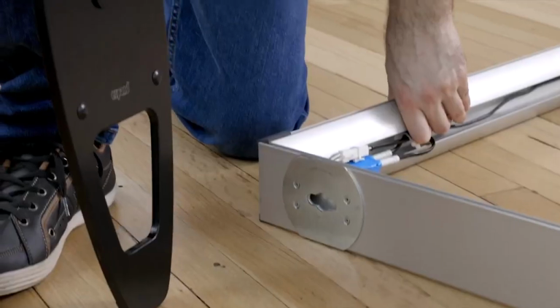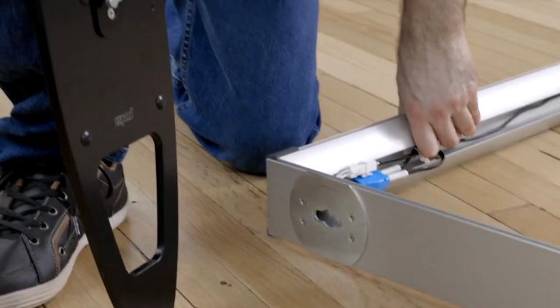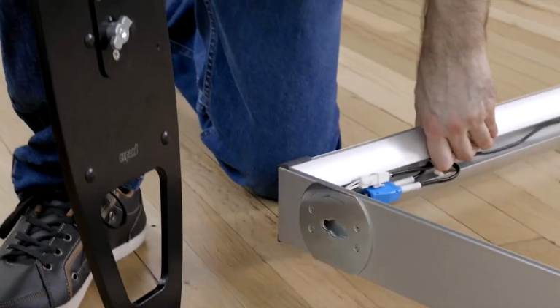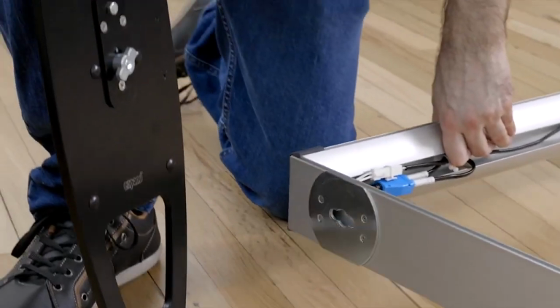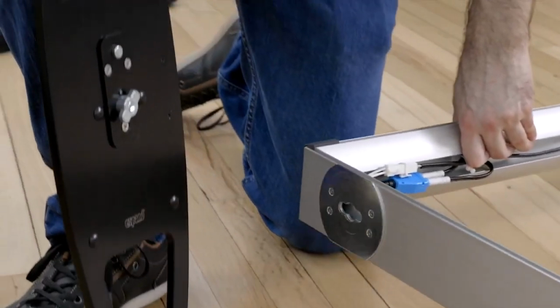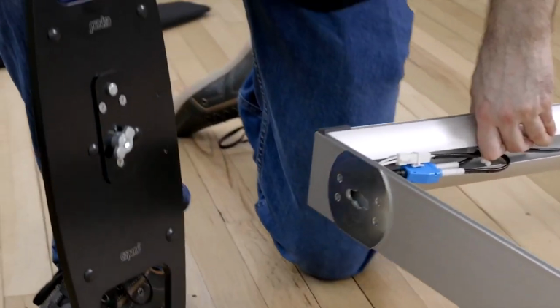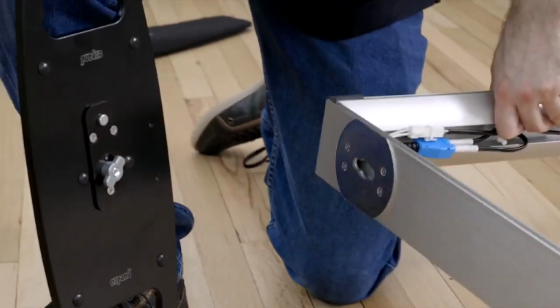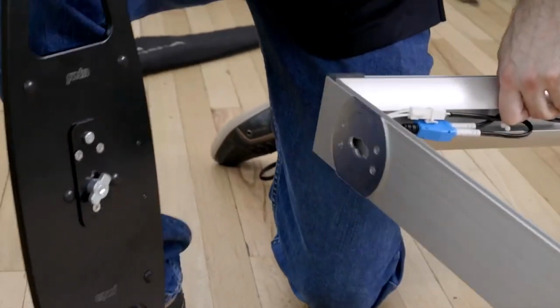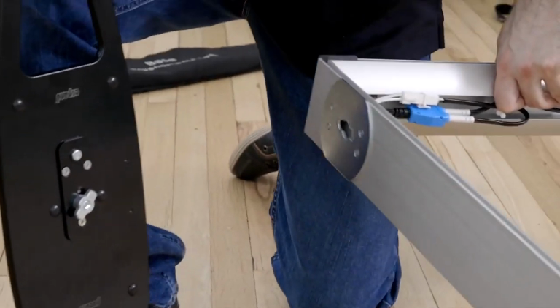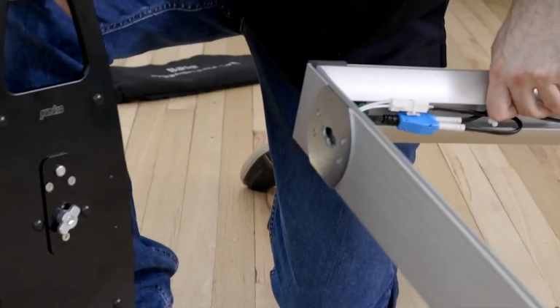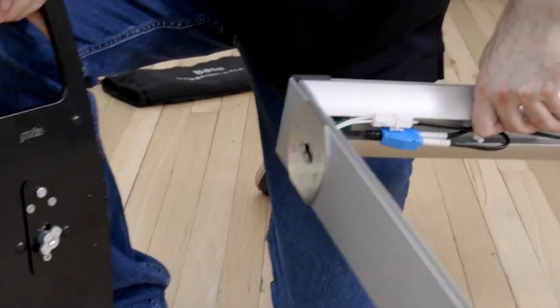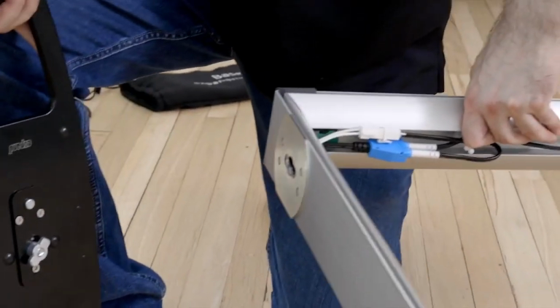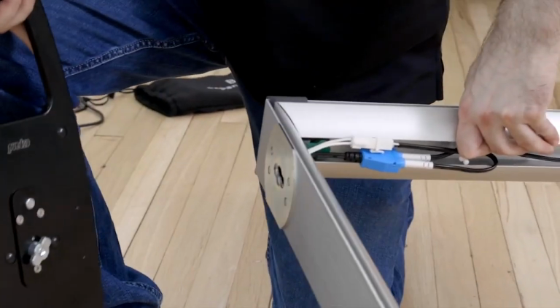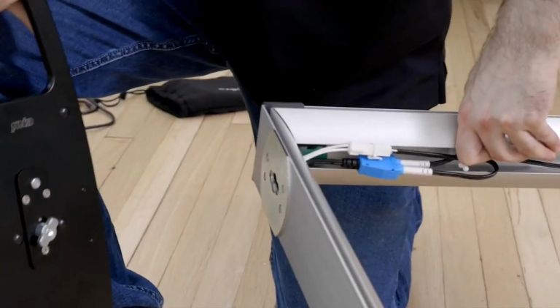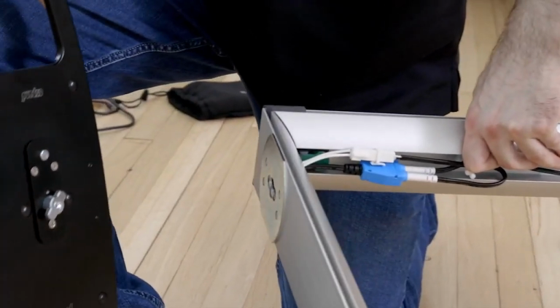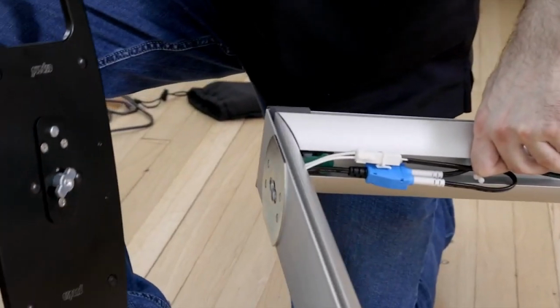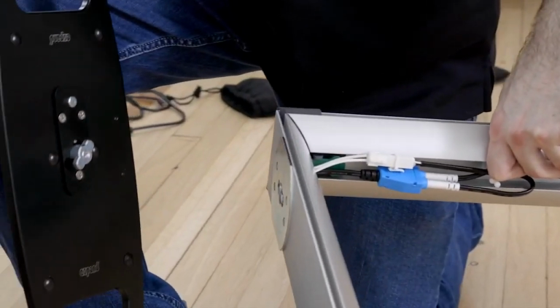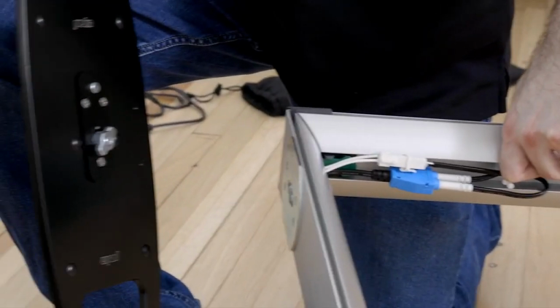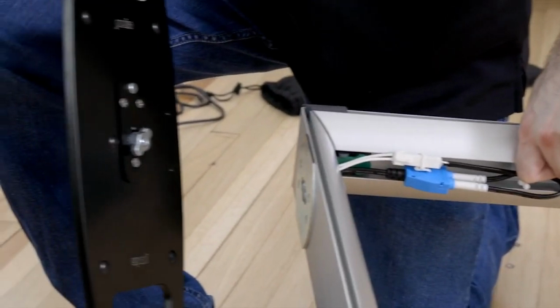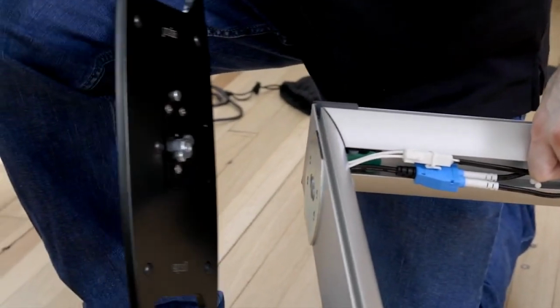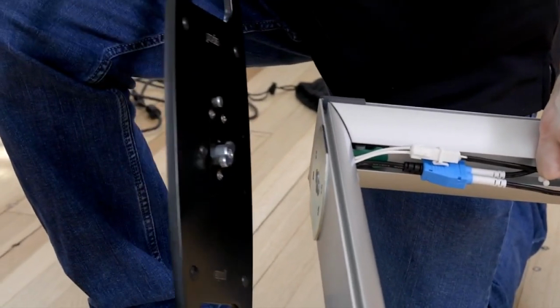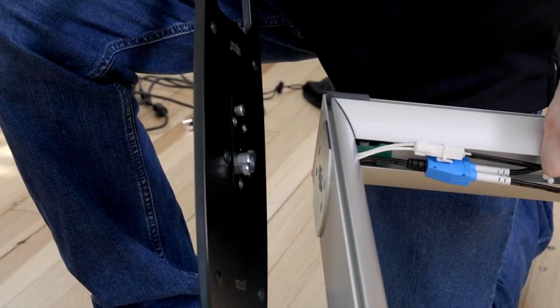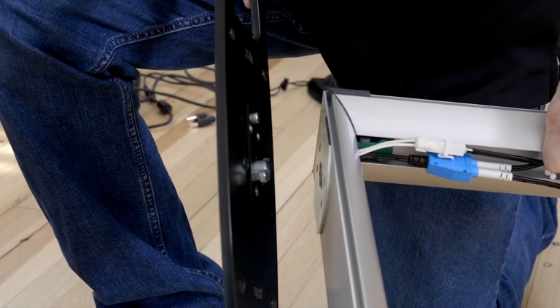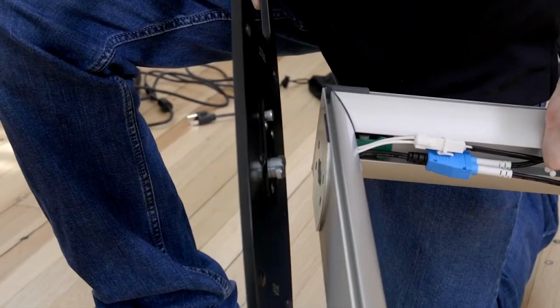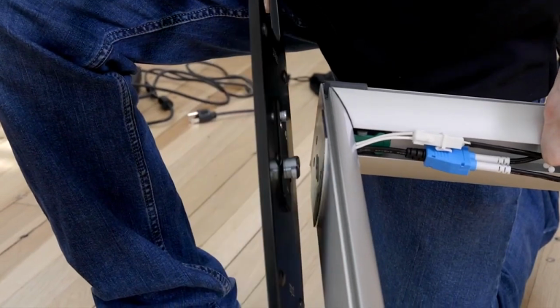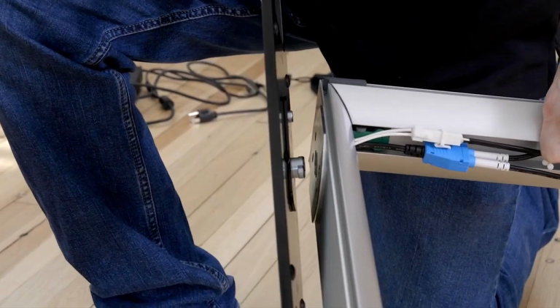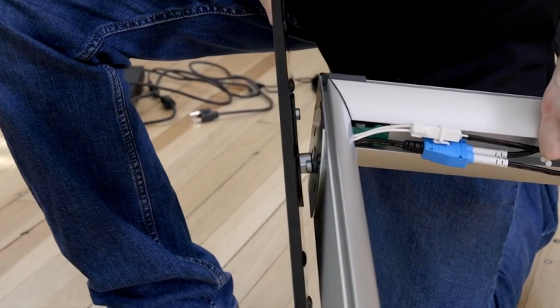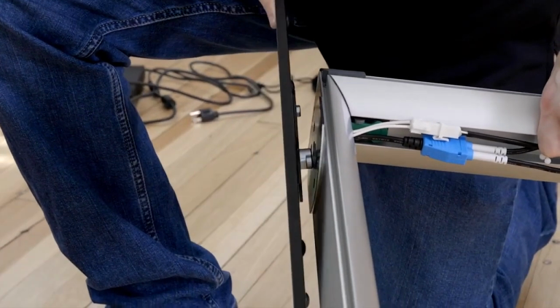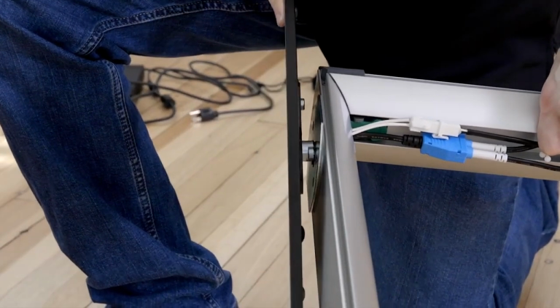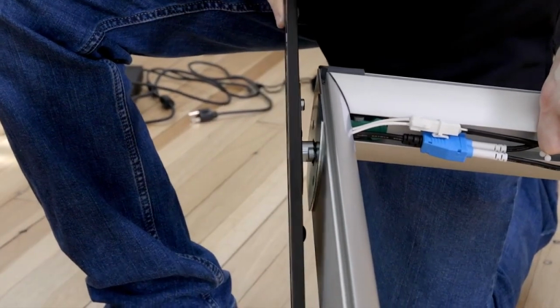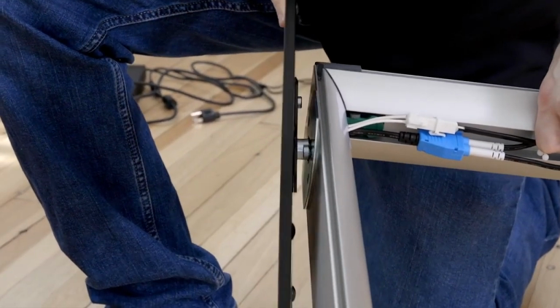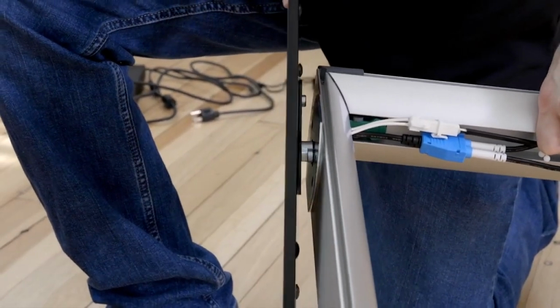Align the foot to the matching hole at the bottom. Insert and then twist to lock it in place.